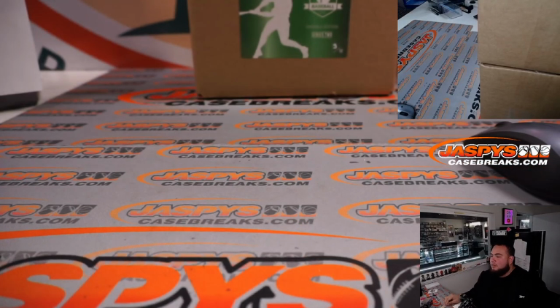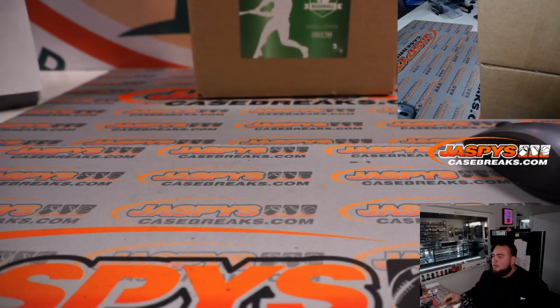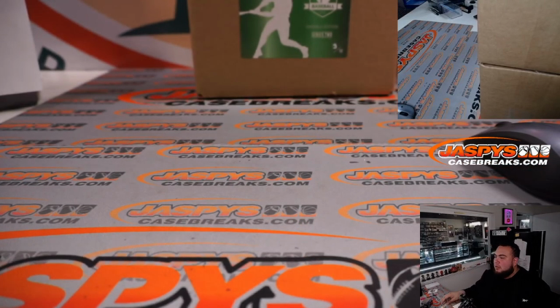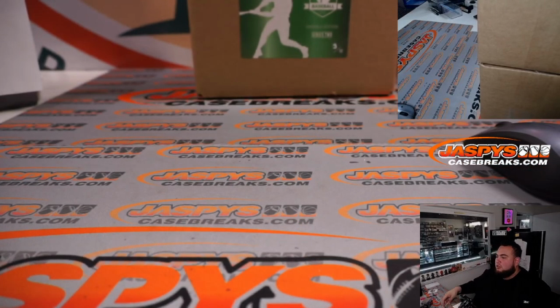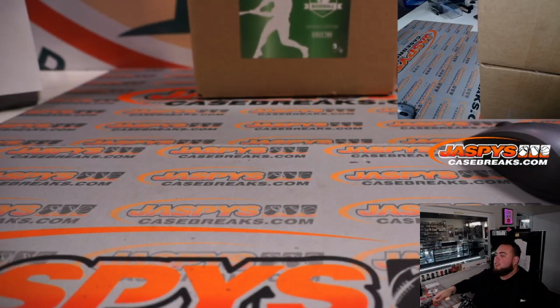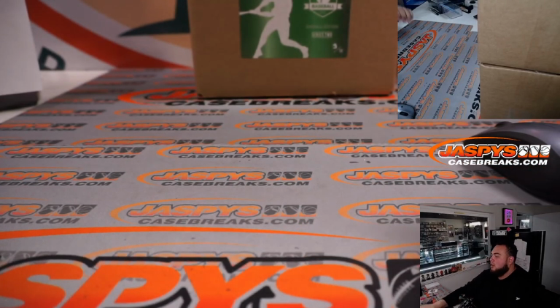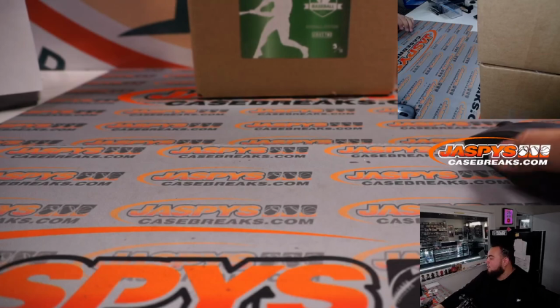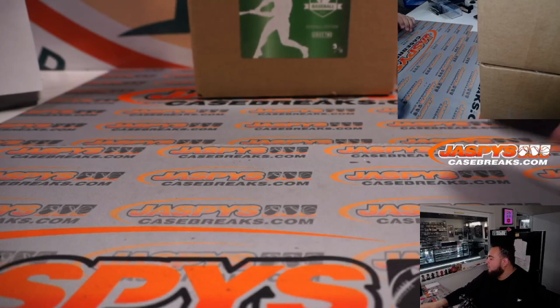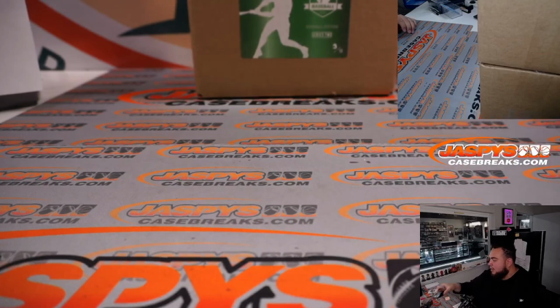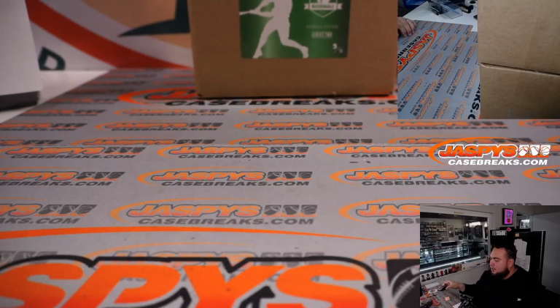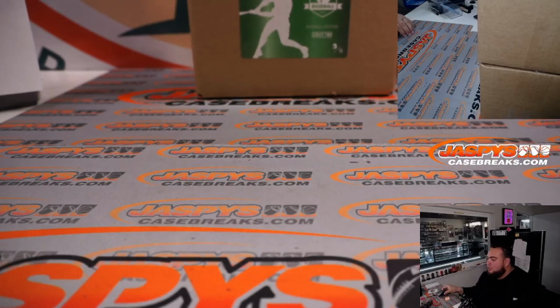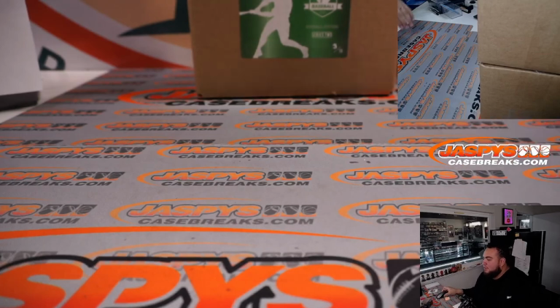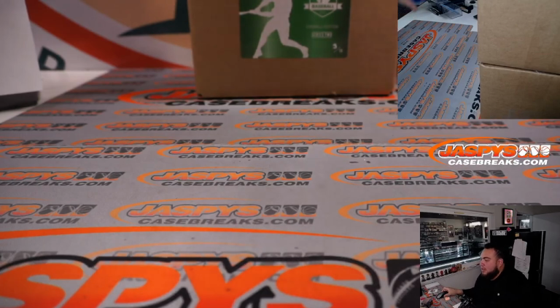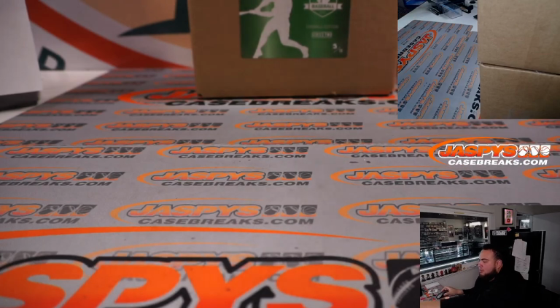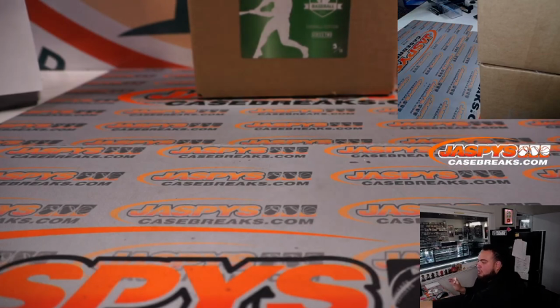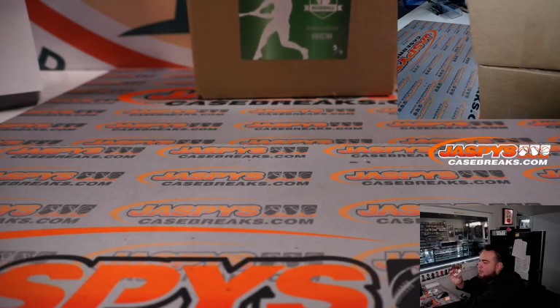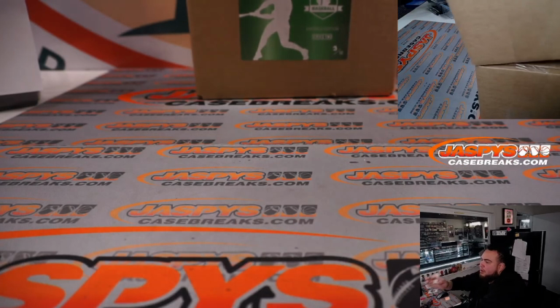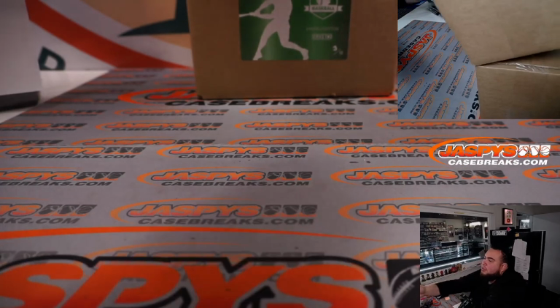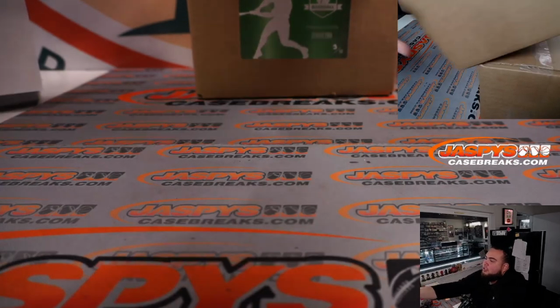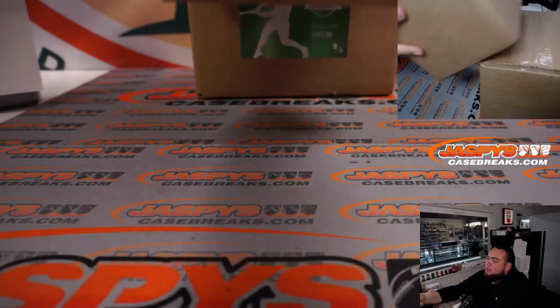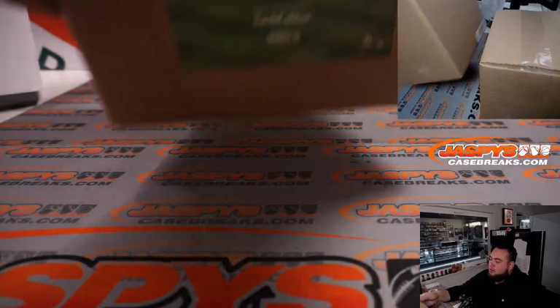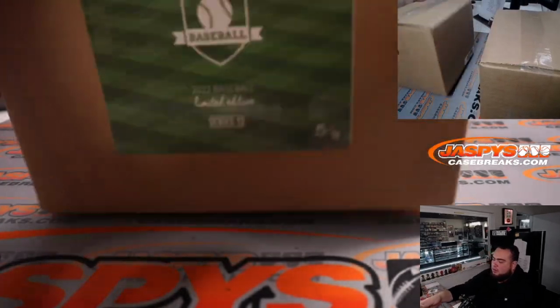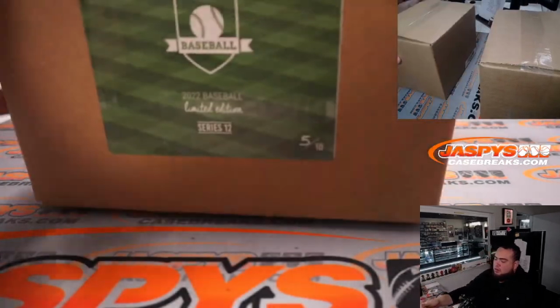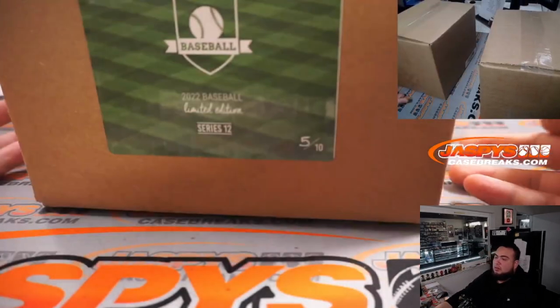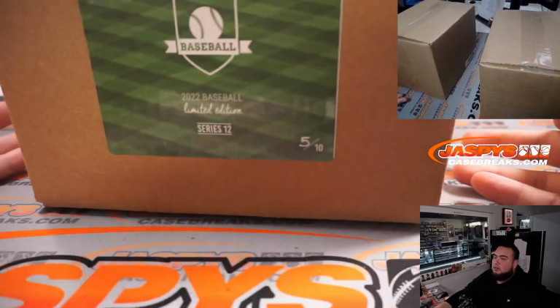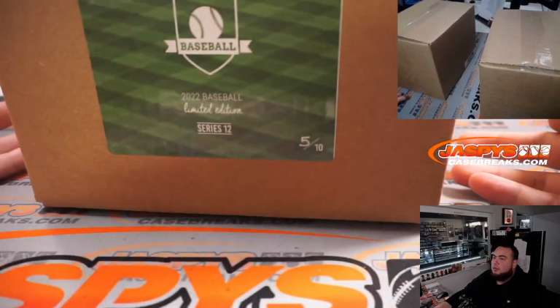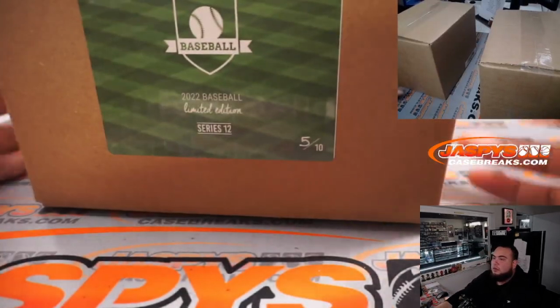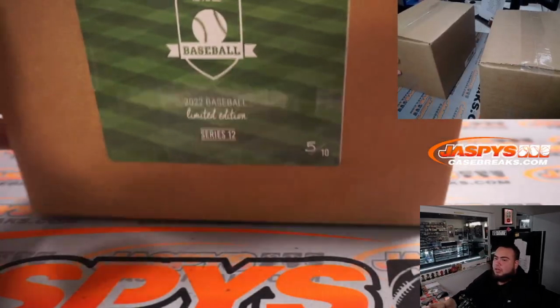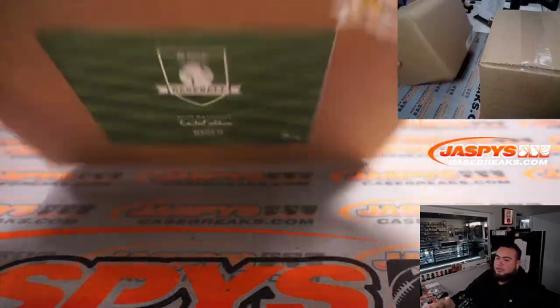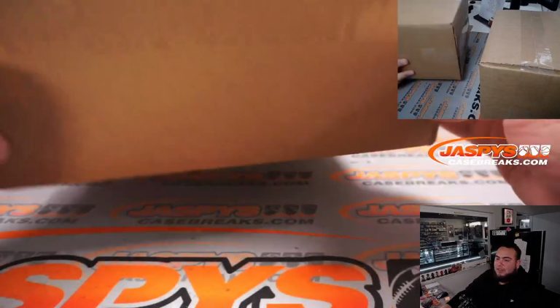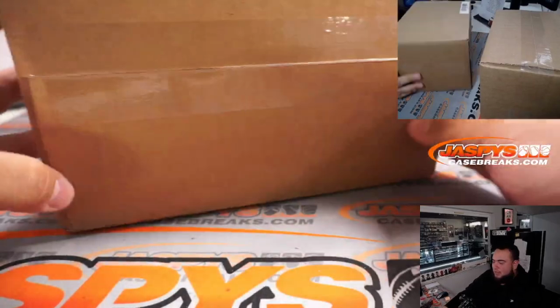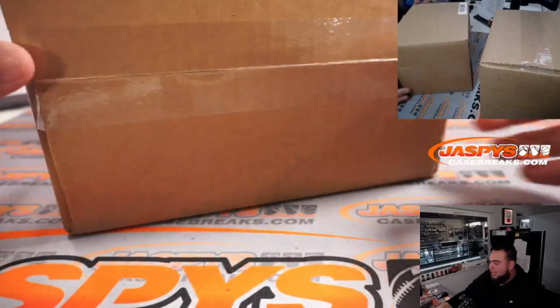Alright, let's start it off with Limited Edition because I feel like Emerald is a little bit better. We go case five of ten.